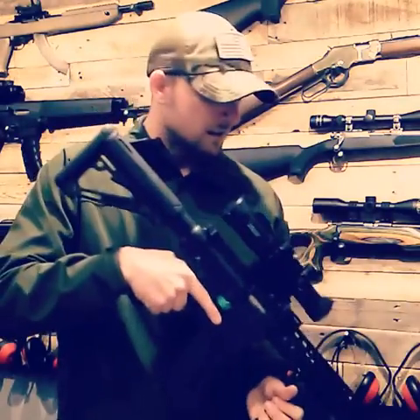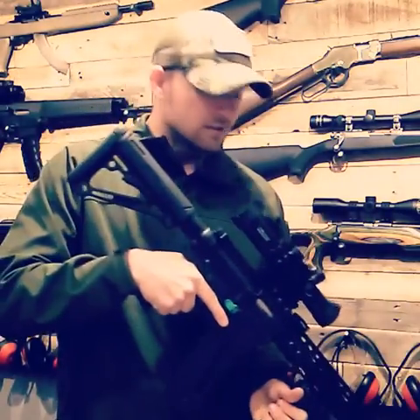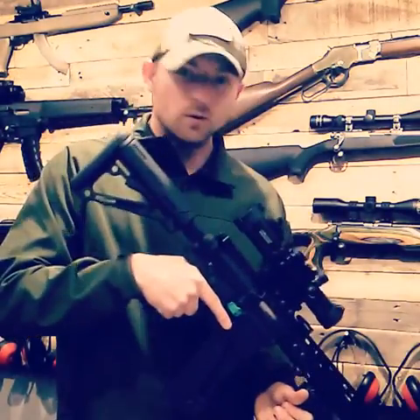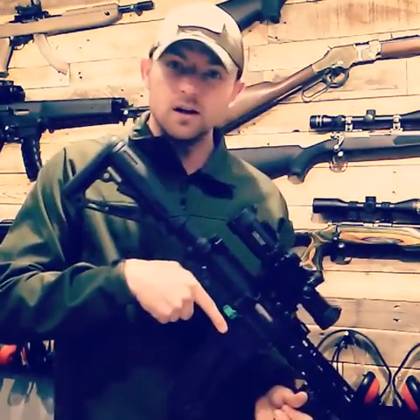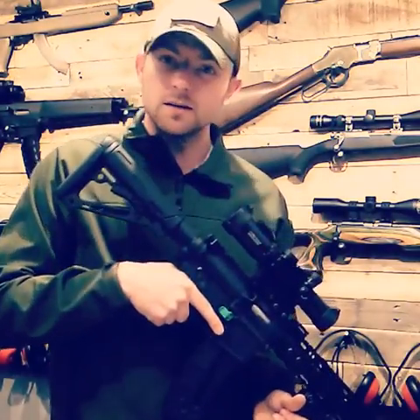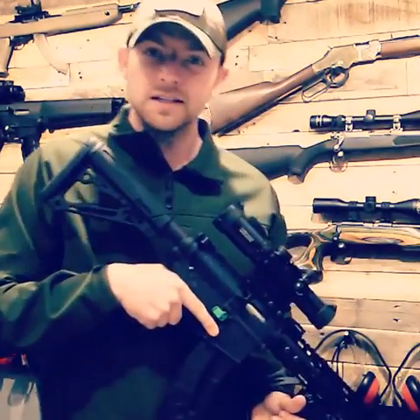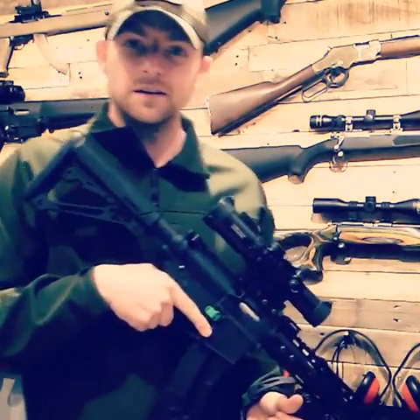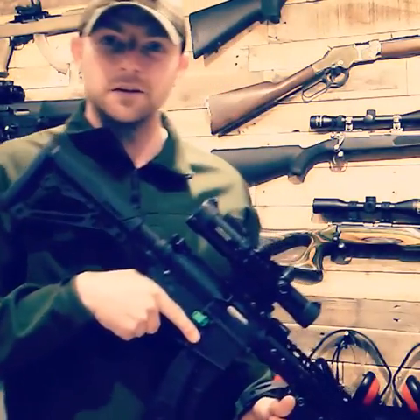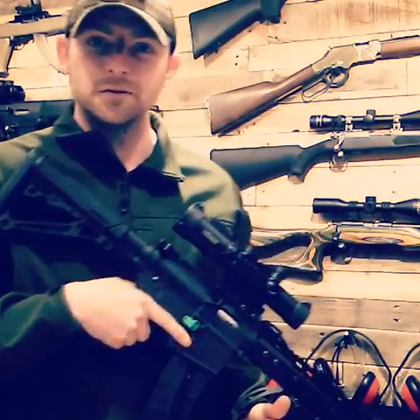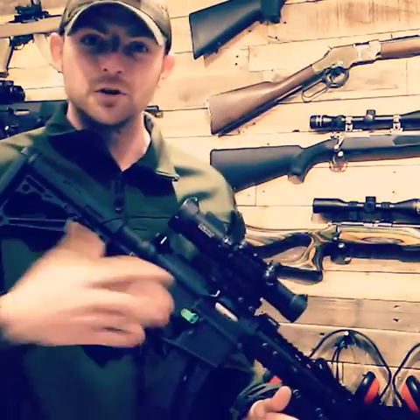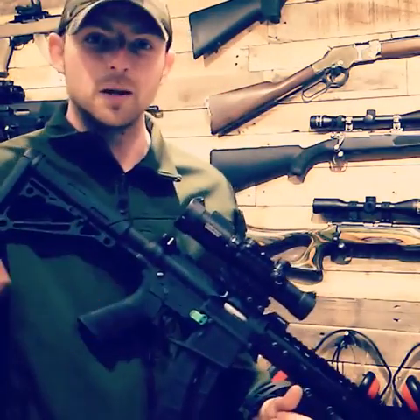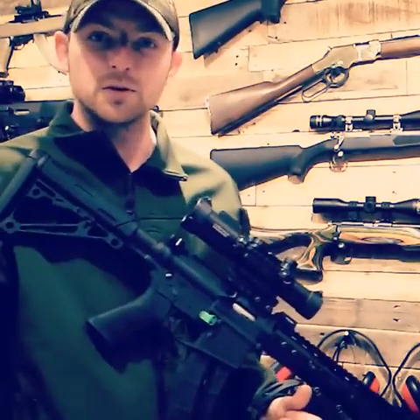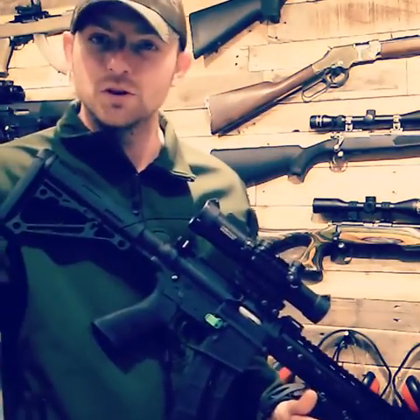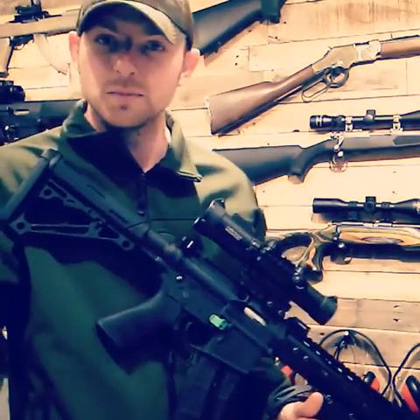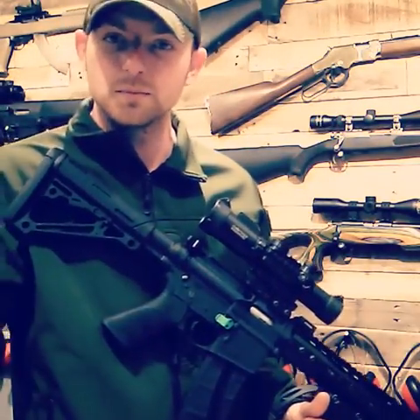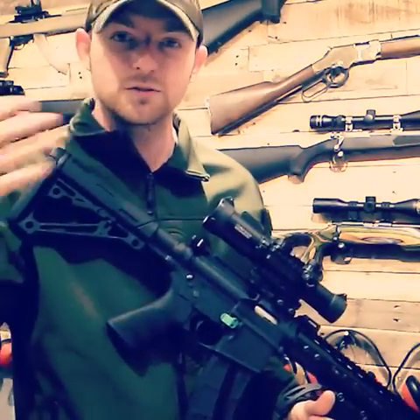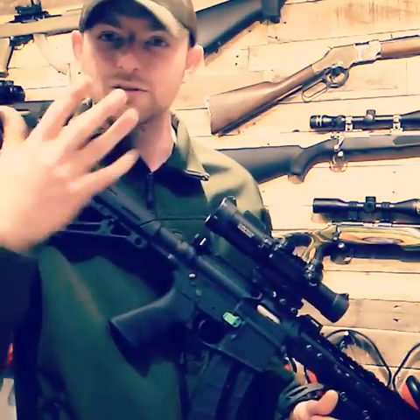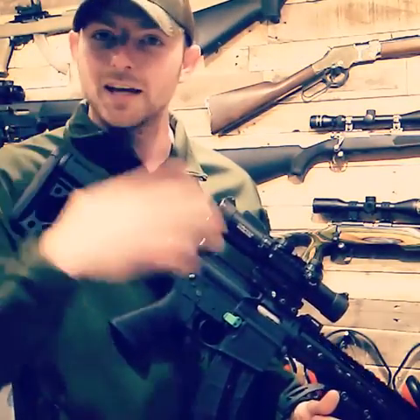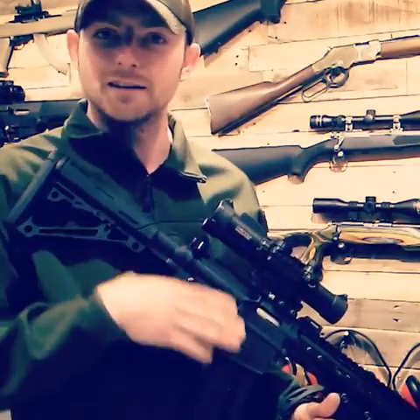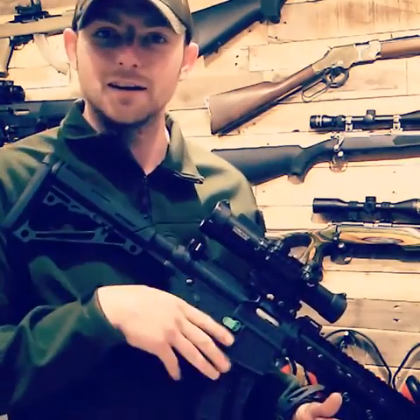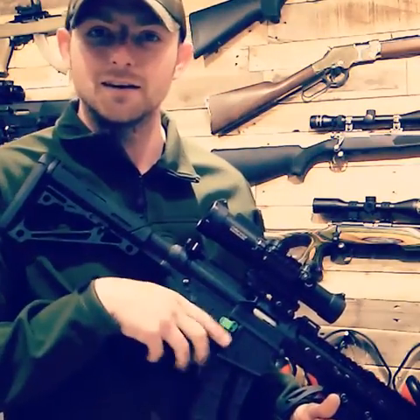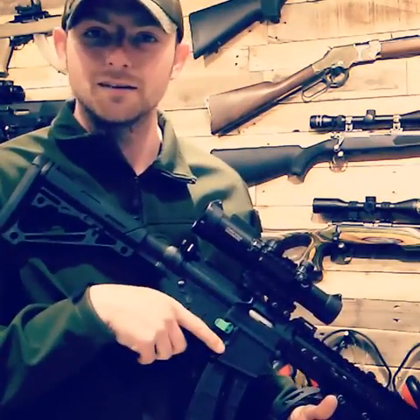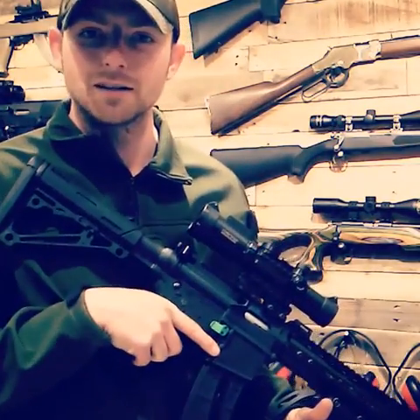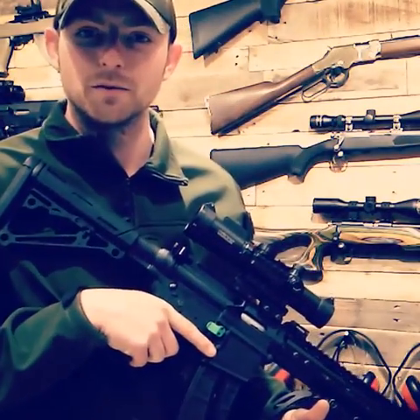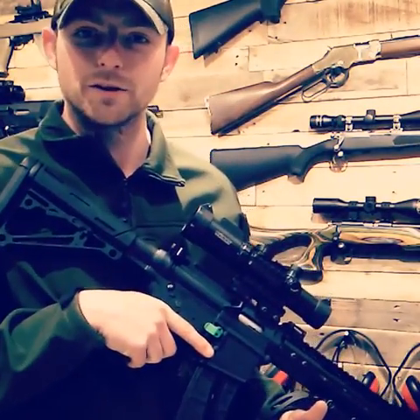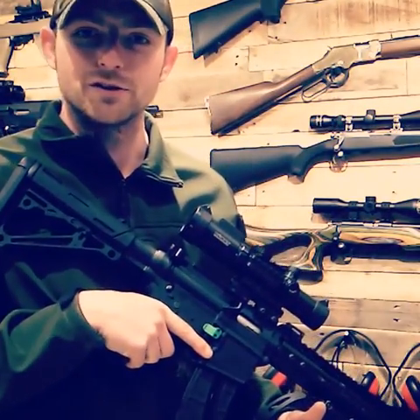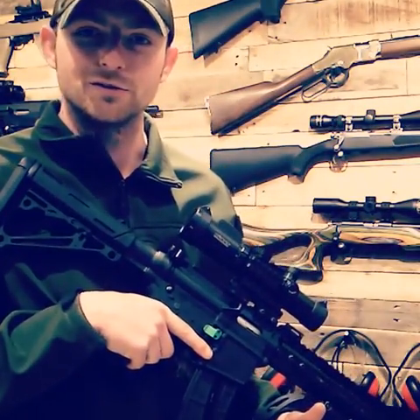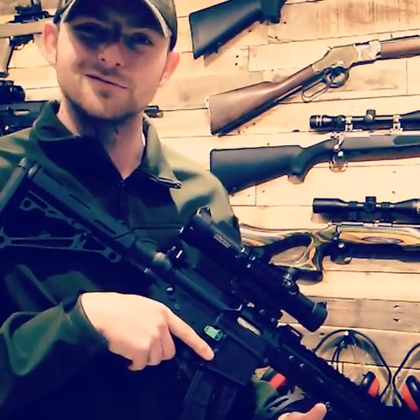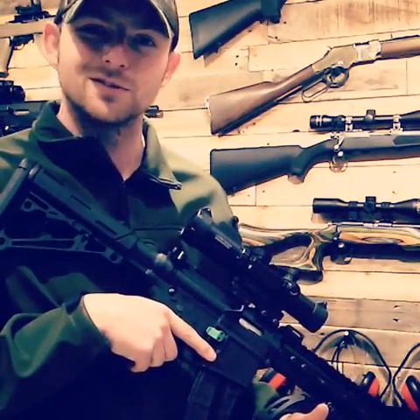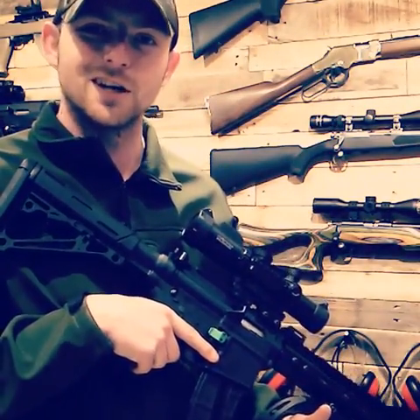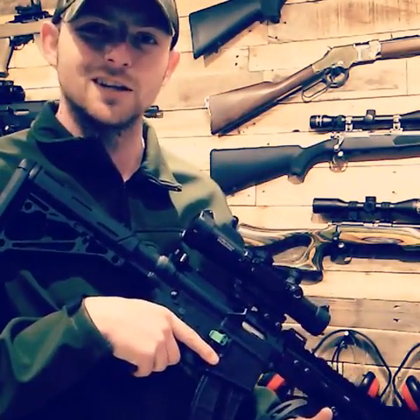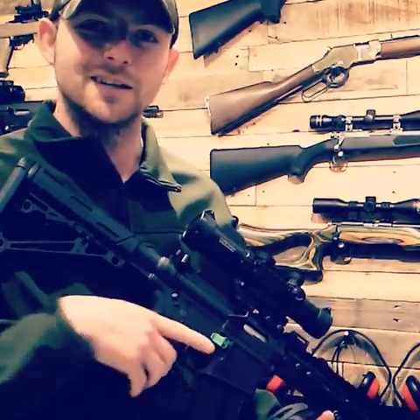So come on down here, new members, old members, and come over here and shoot. See y'all later.